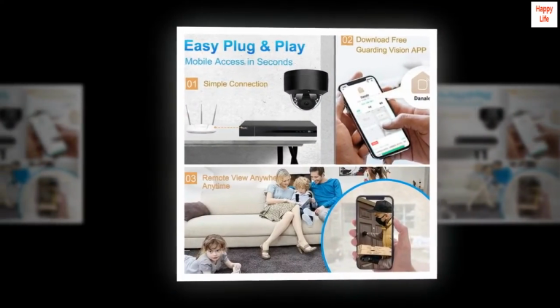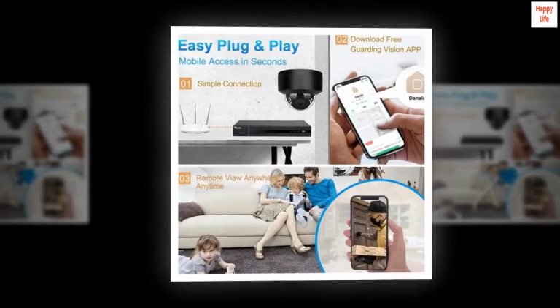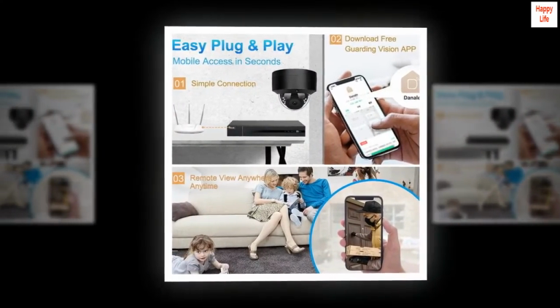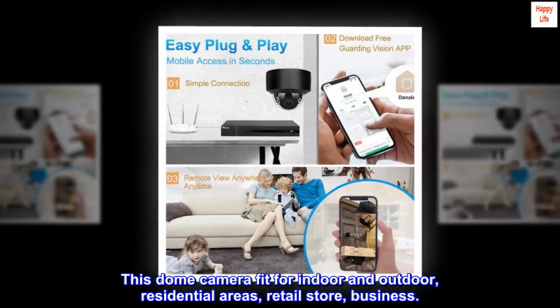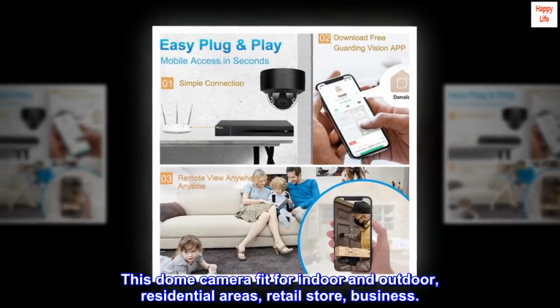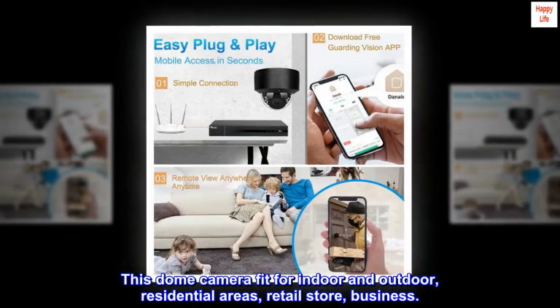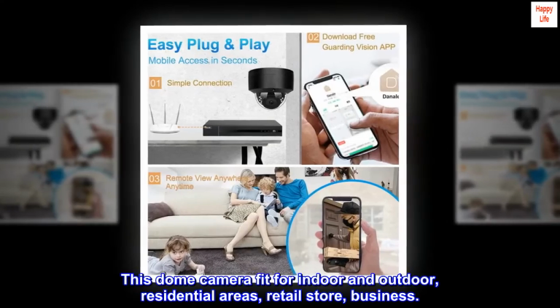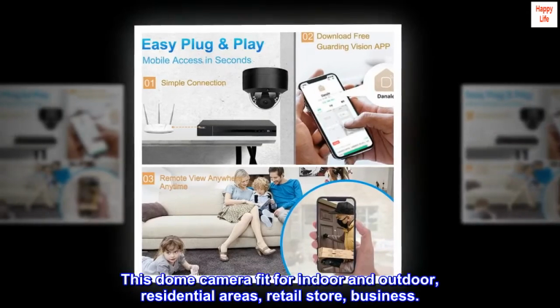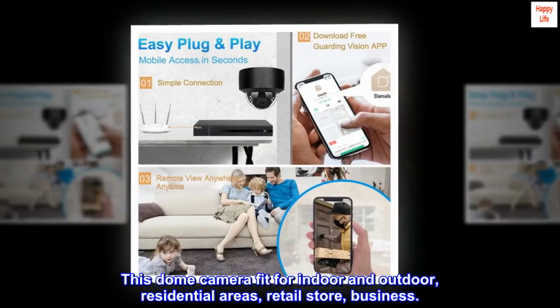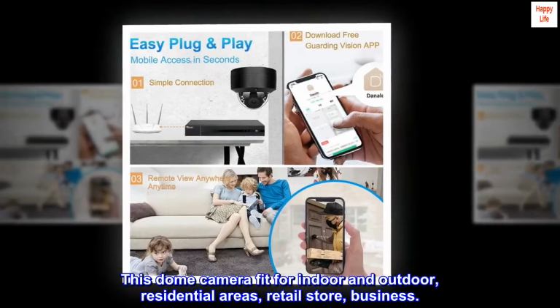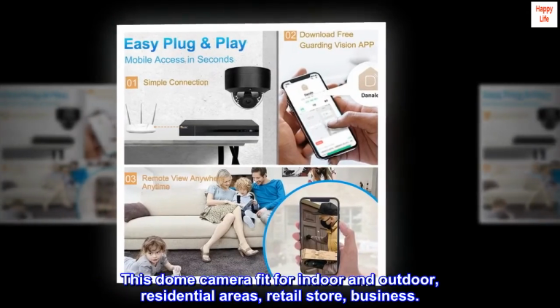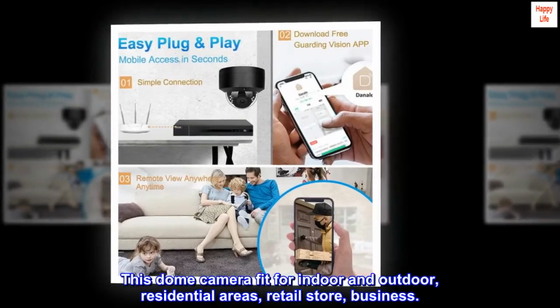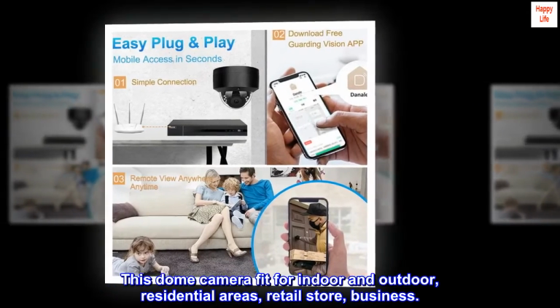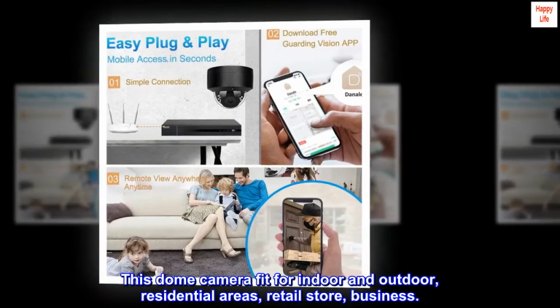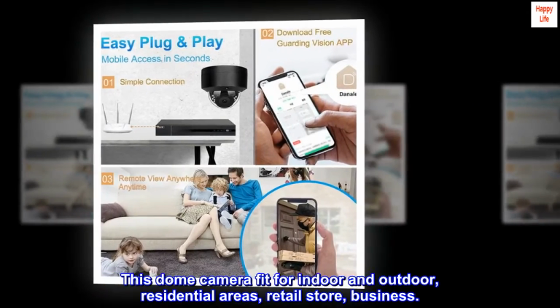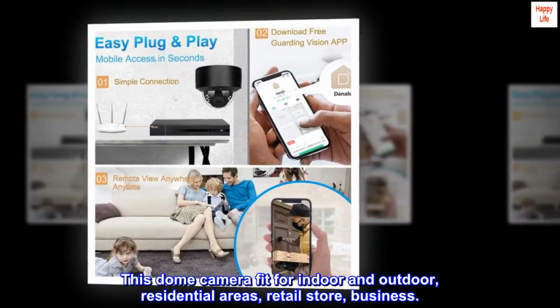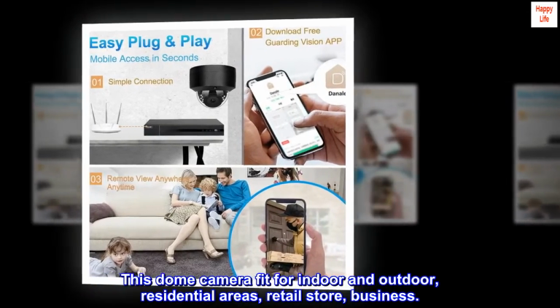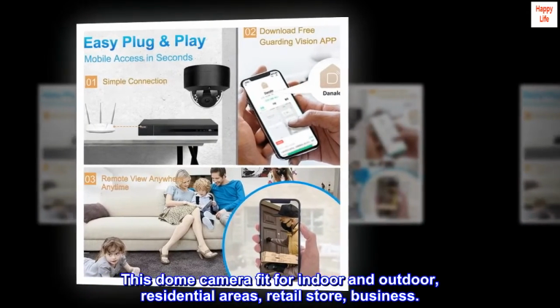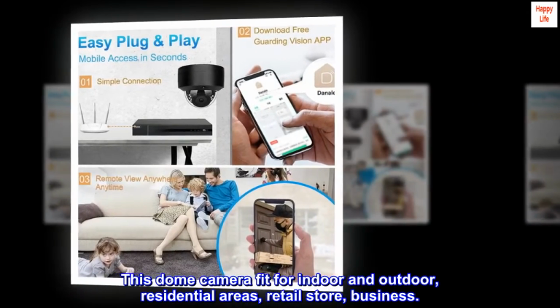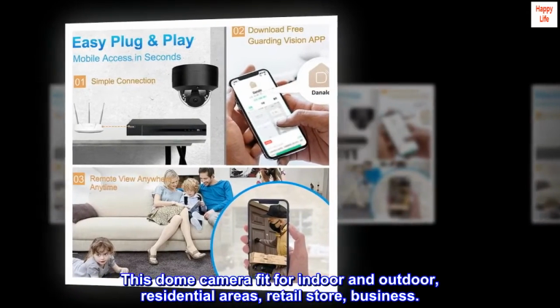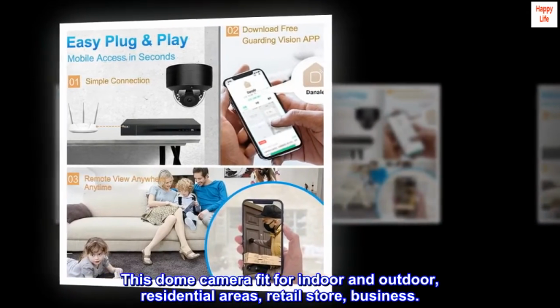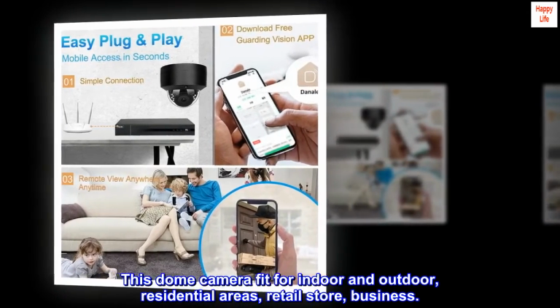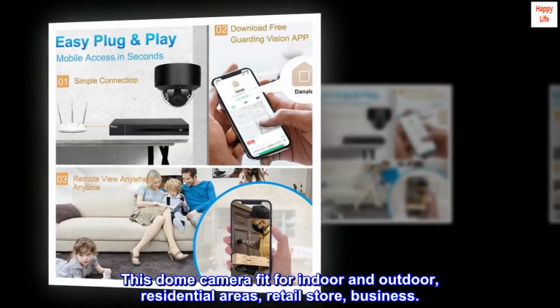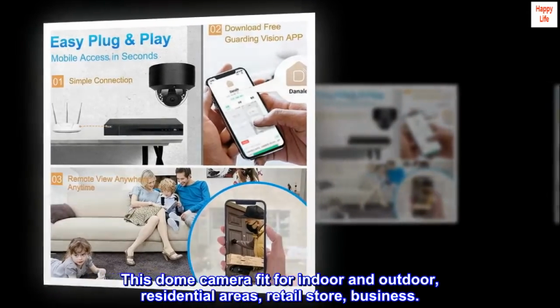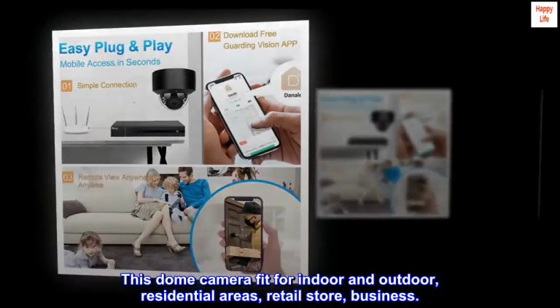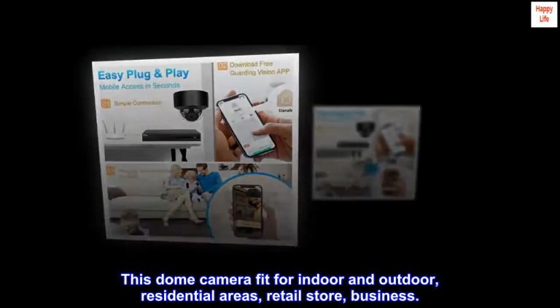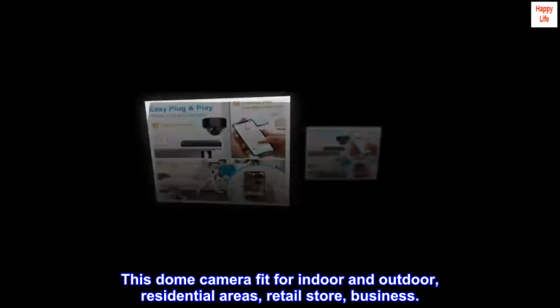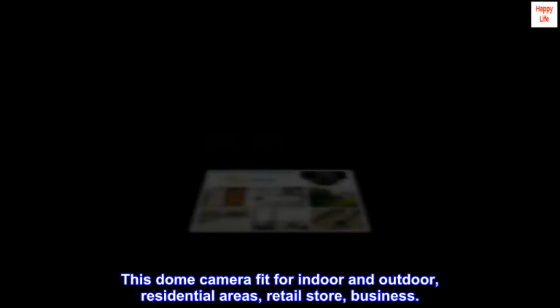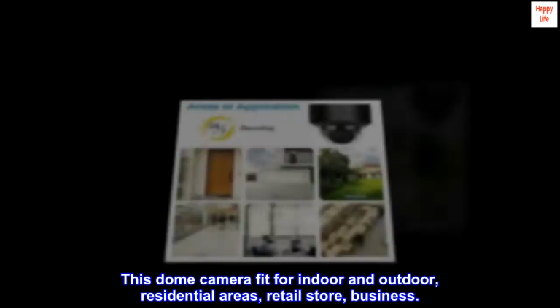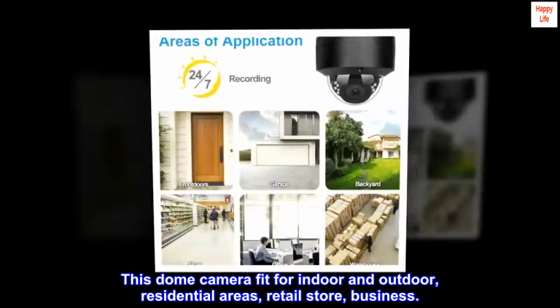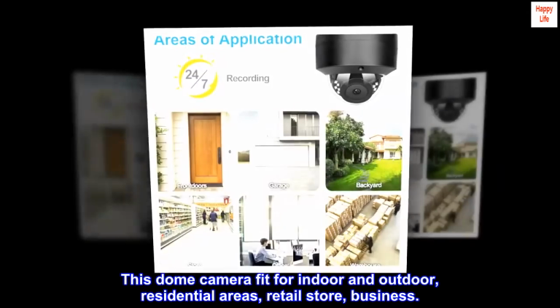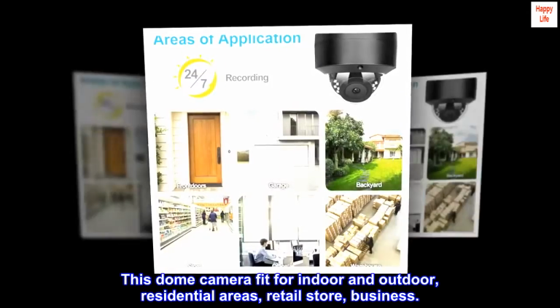This dome camera is suited for indoor and outdoor use — residential areas, retail stores, and business environments.